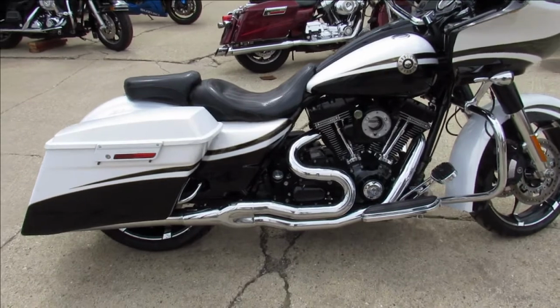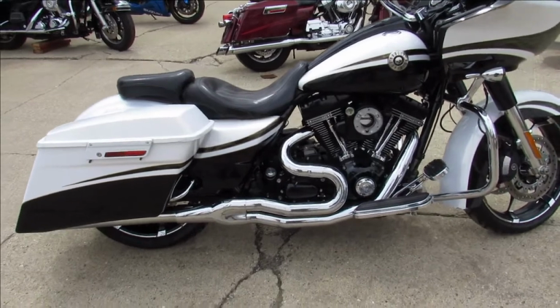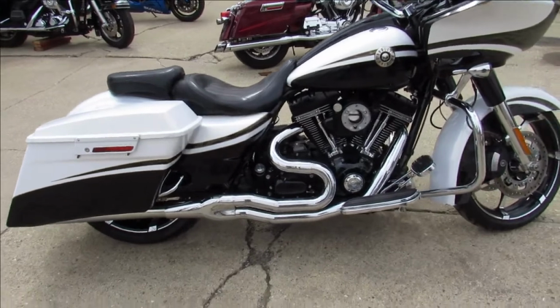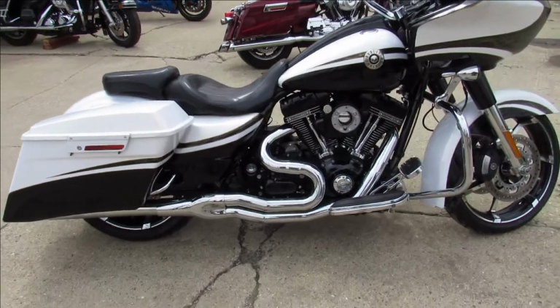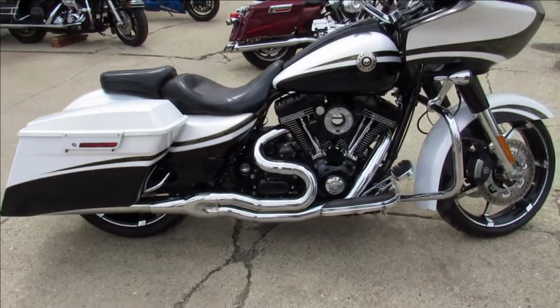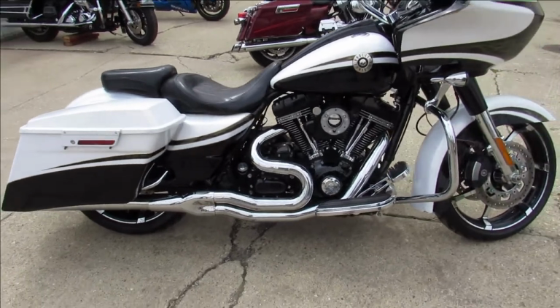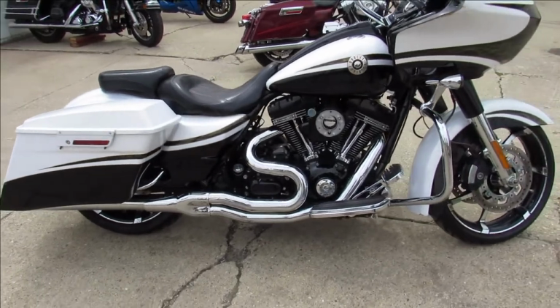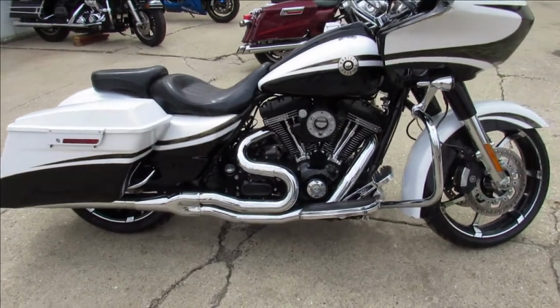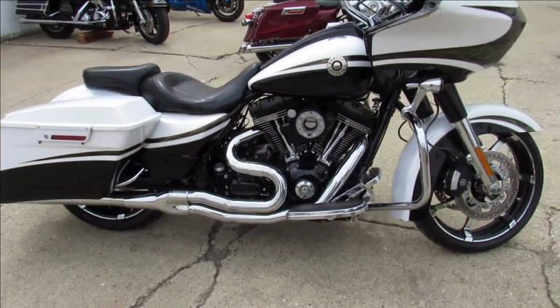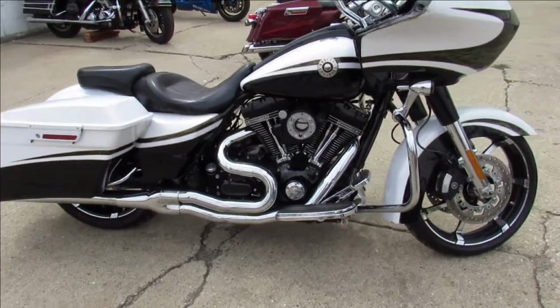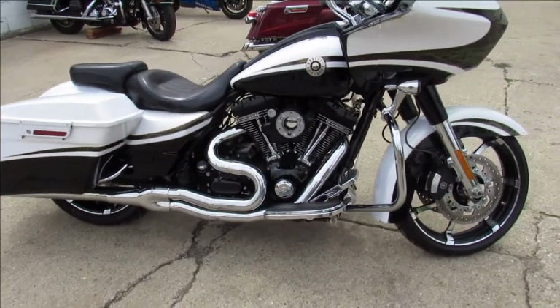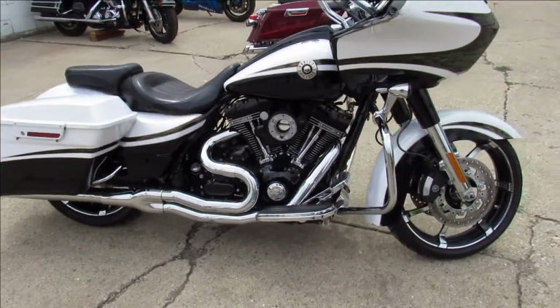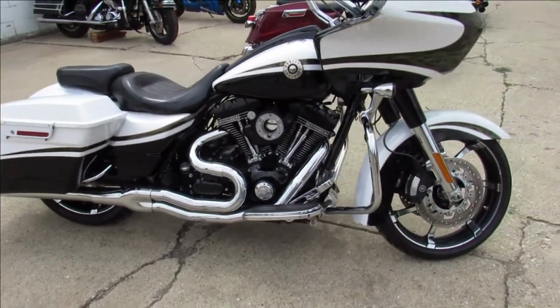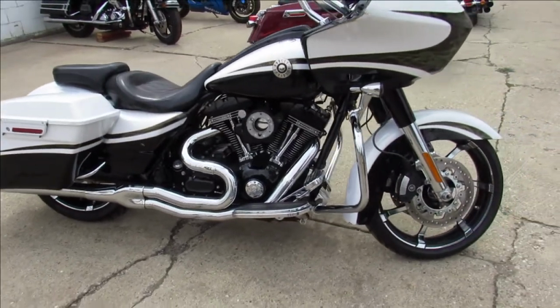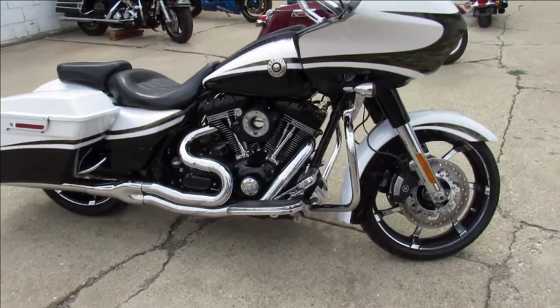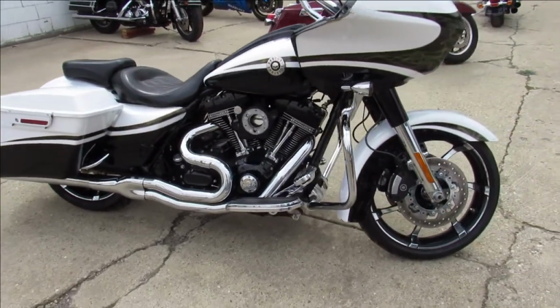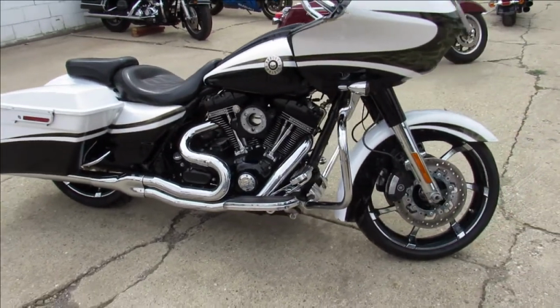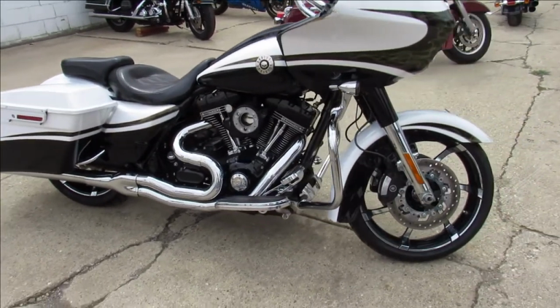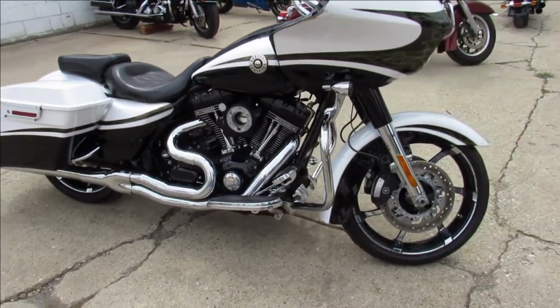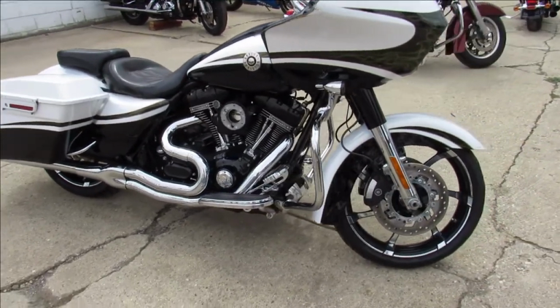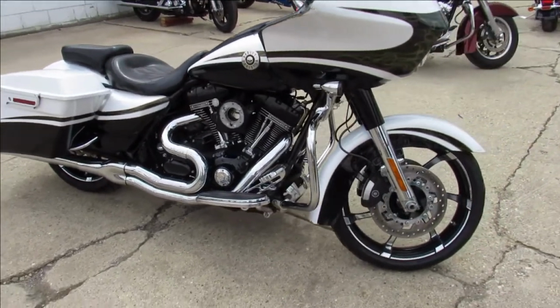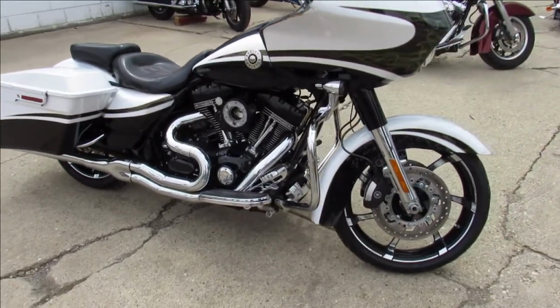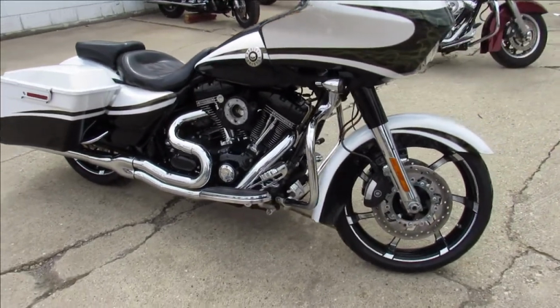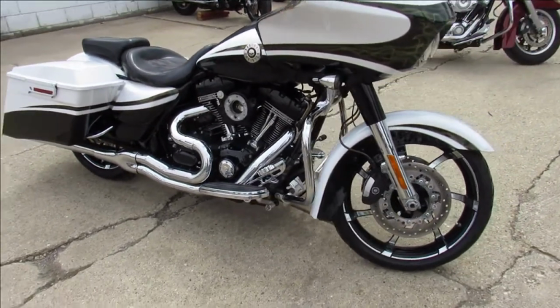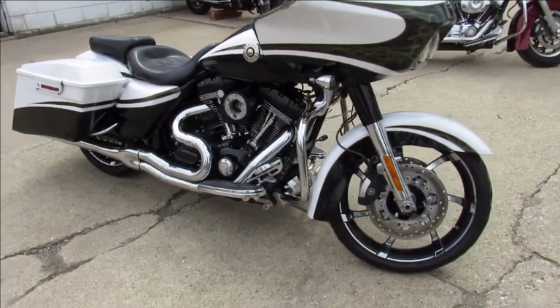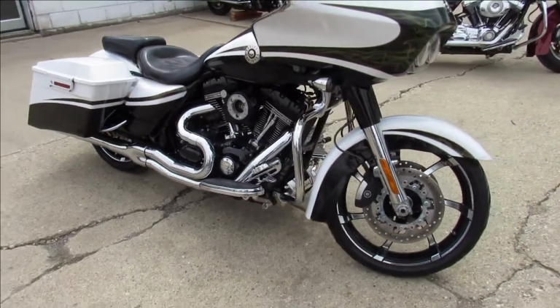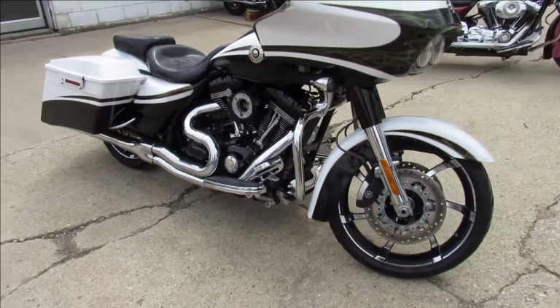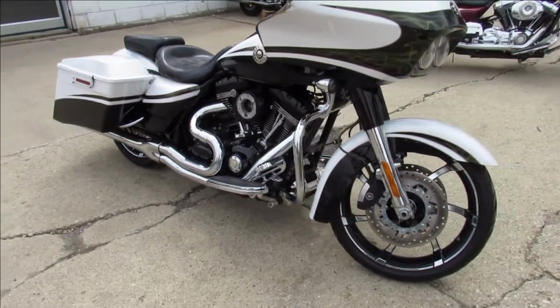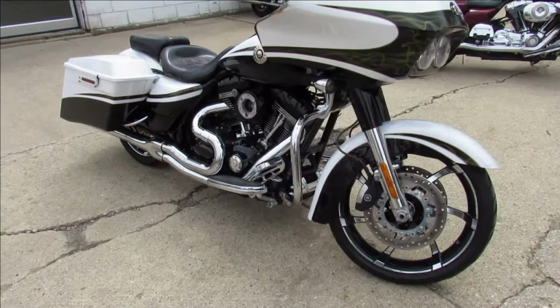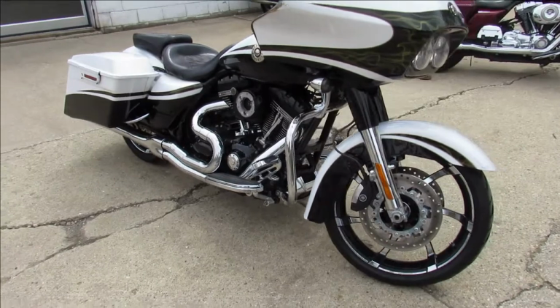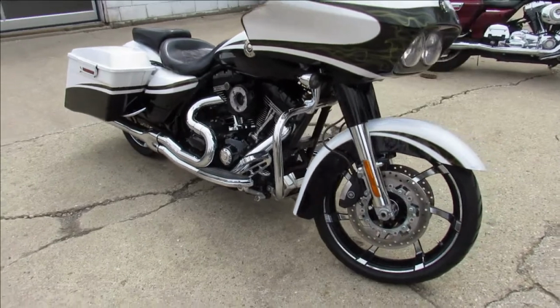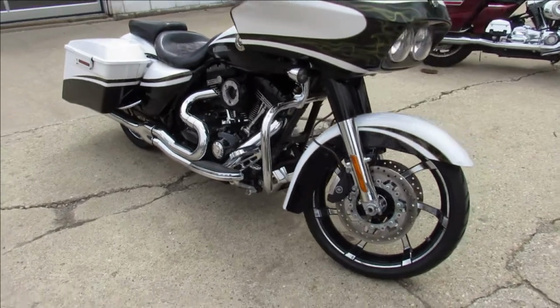Air horn, ape hangers, chrome front end. You got some Bassani exhaust on there. This one's got it all.